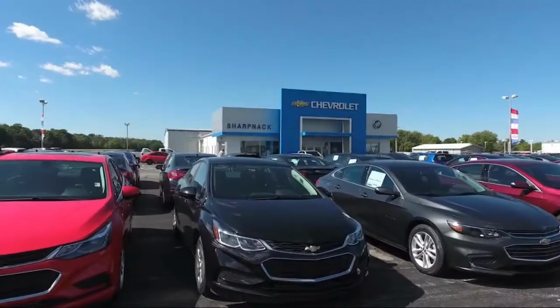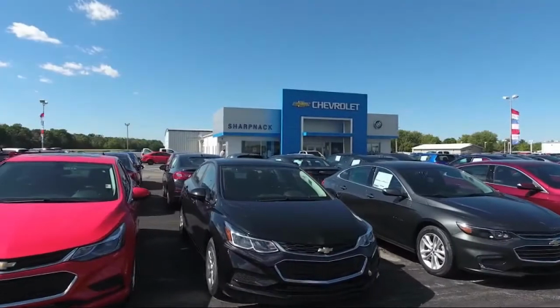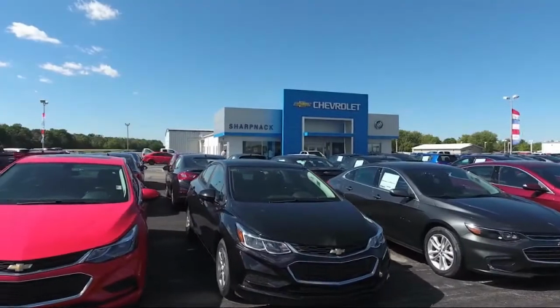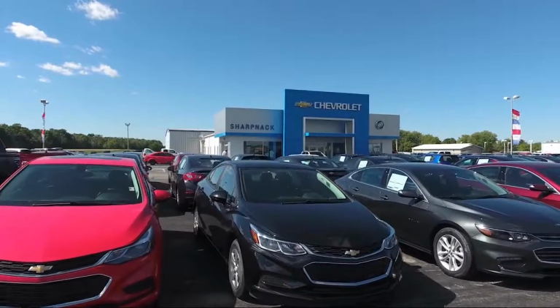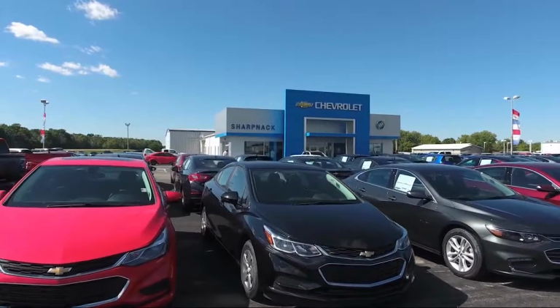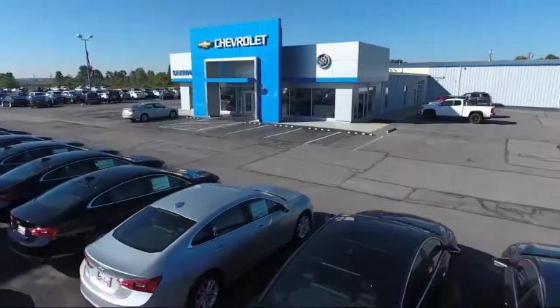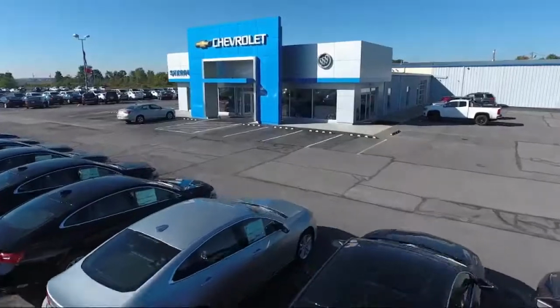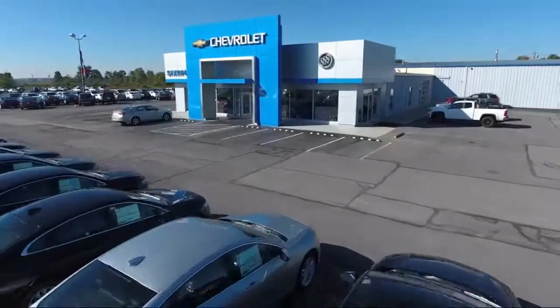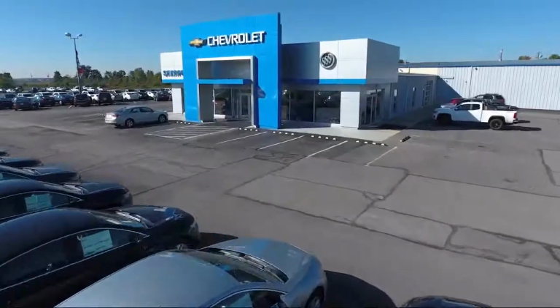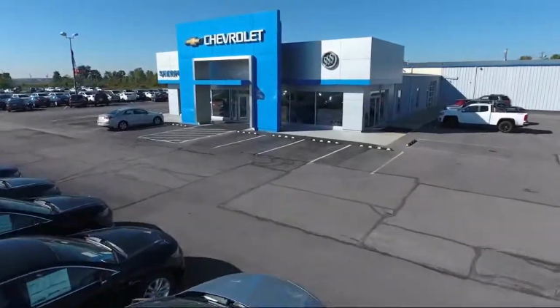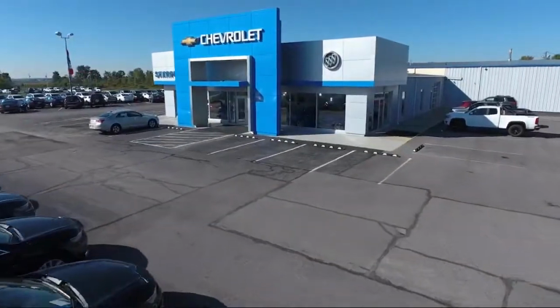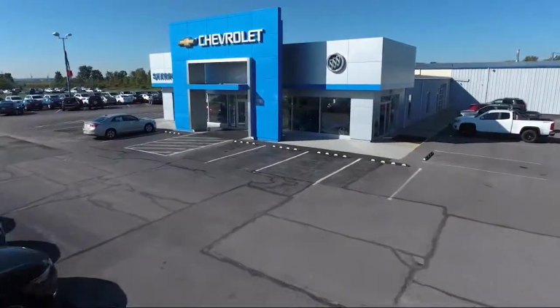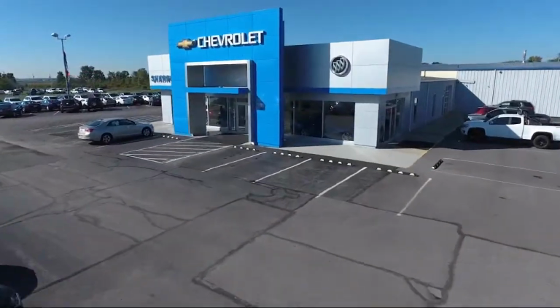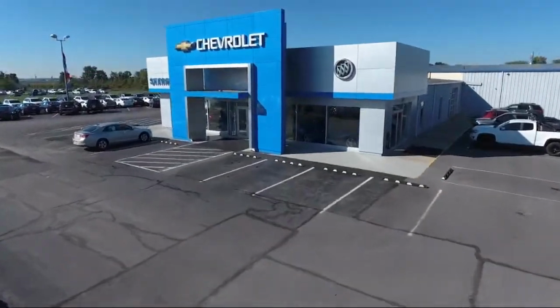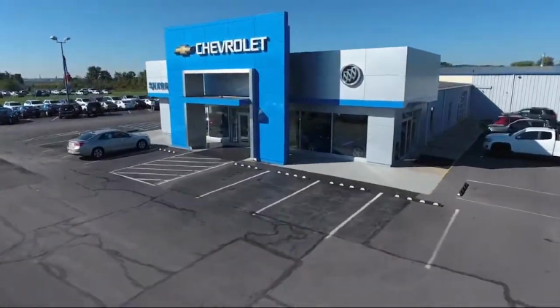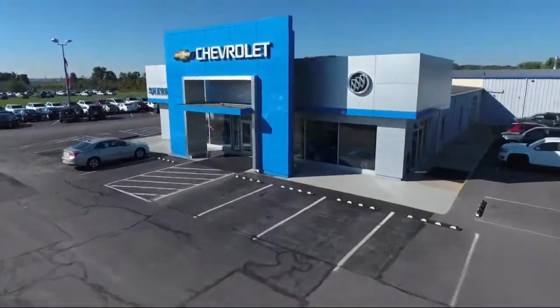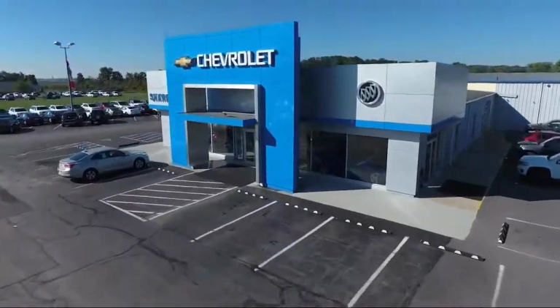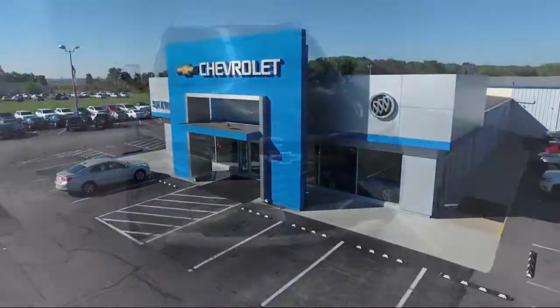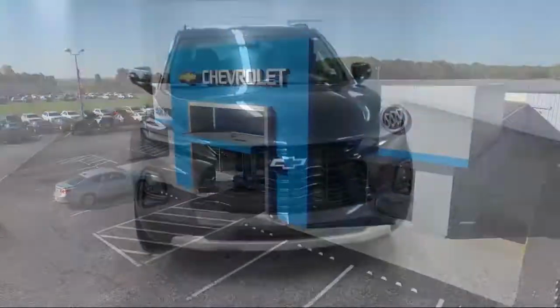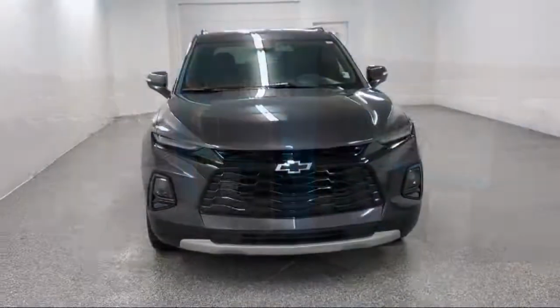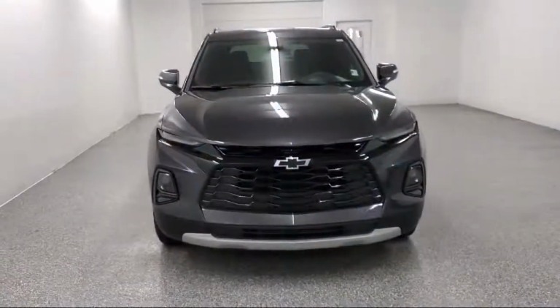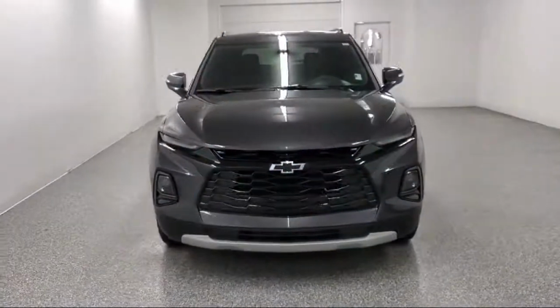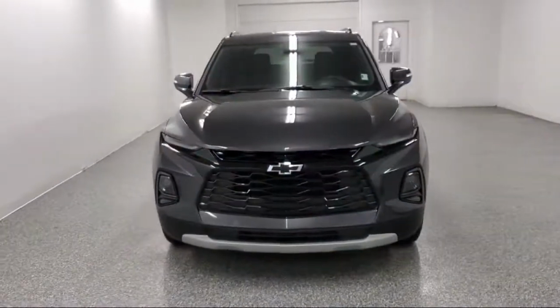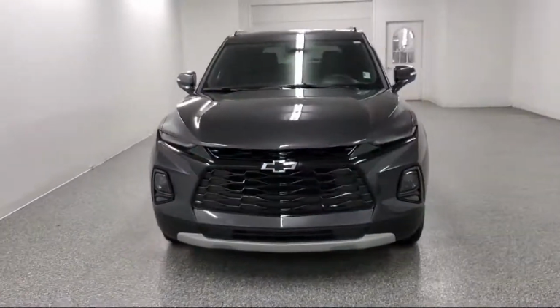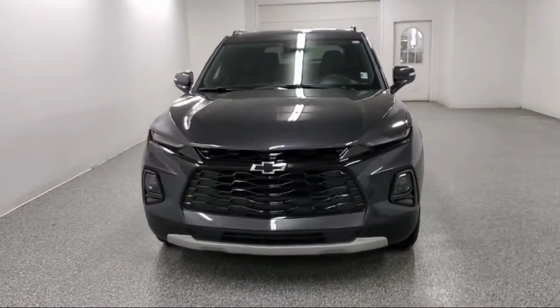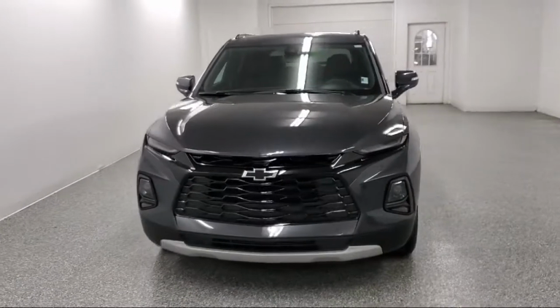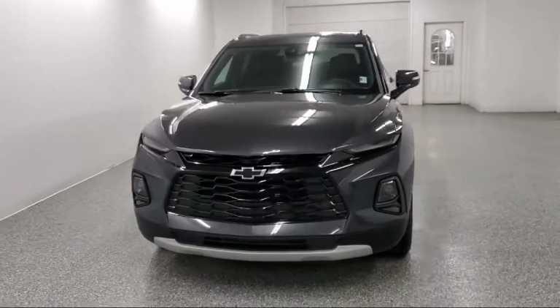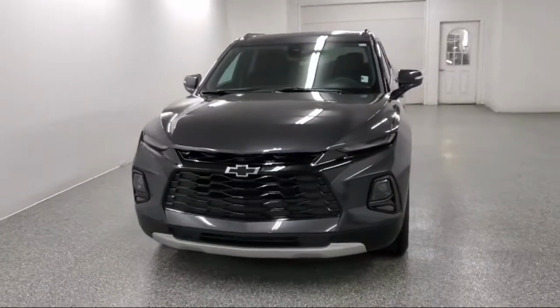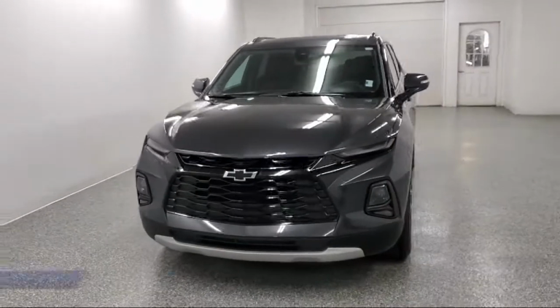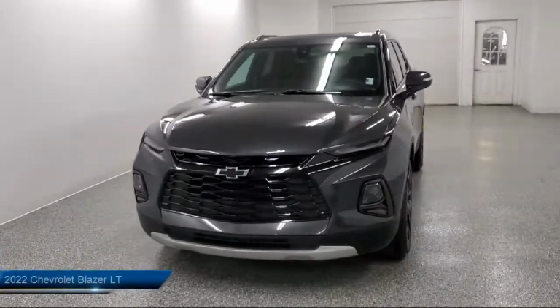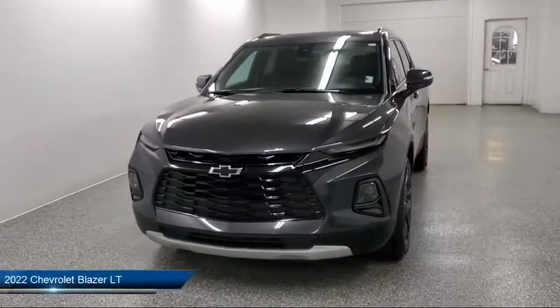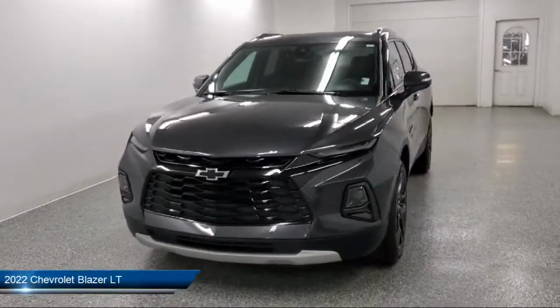Welcome to Sharpknack Chevrolet Buick Cadillac. Here's a look at another one of our great vehicles from our inventory.